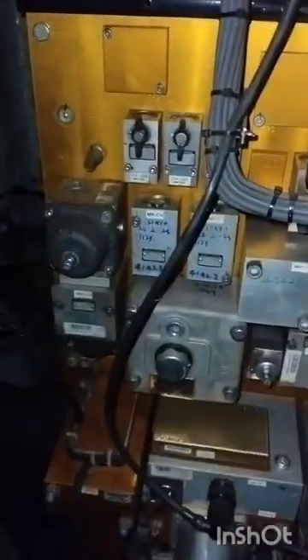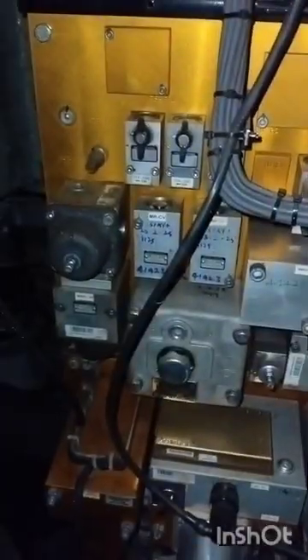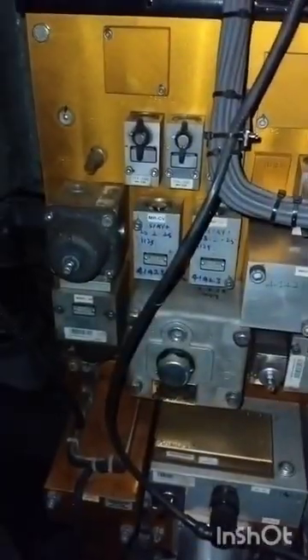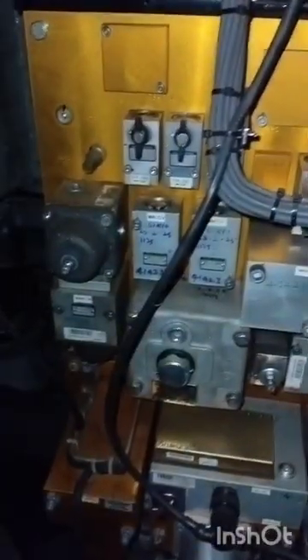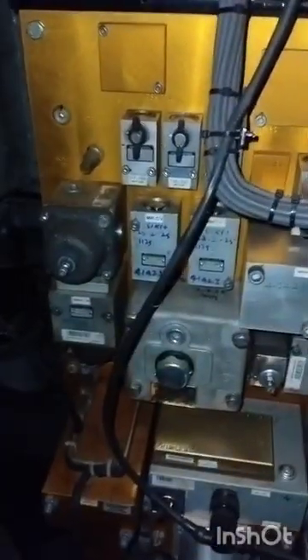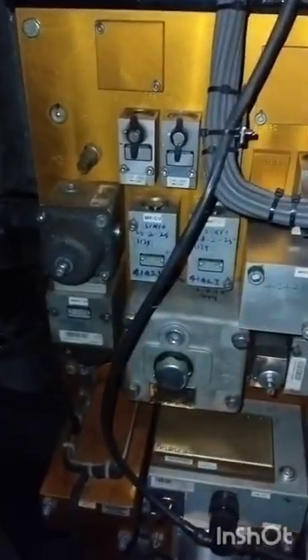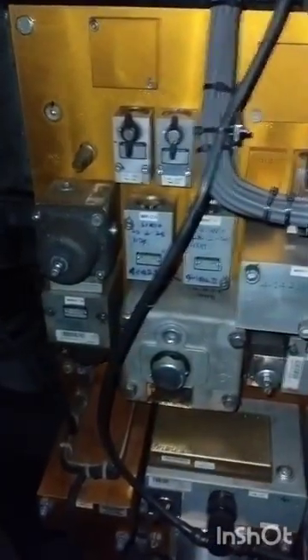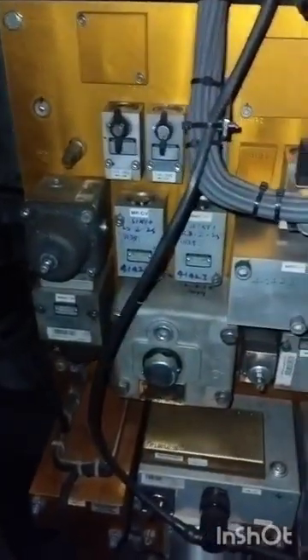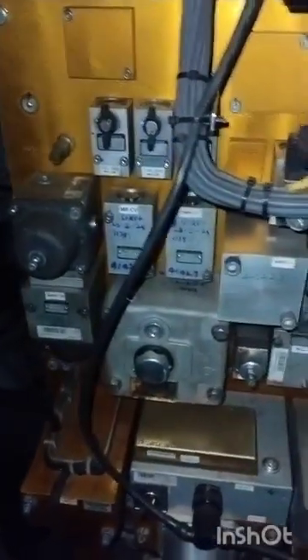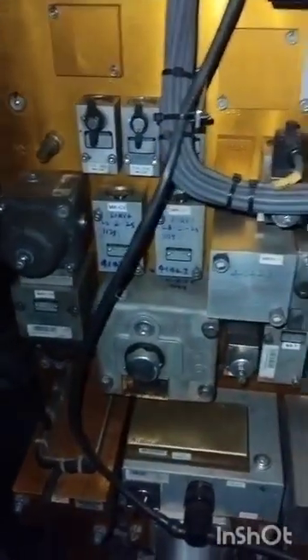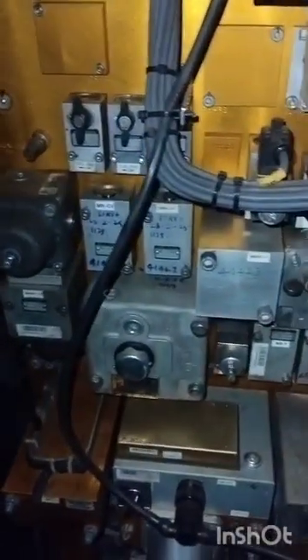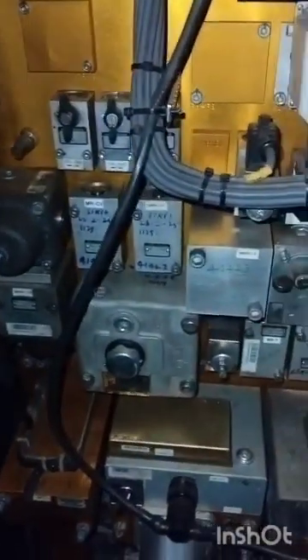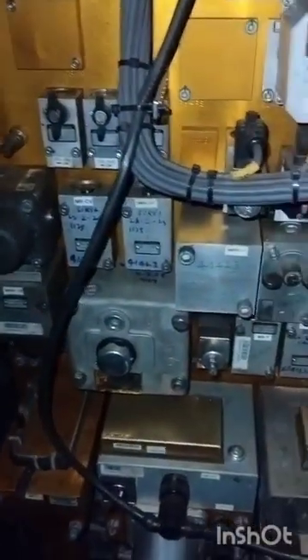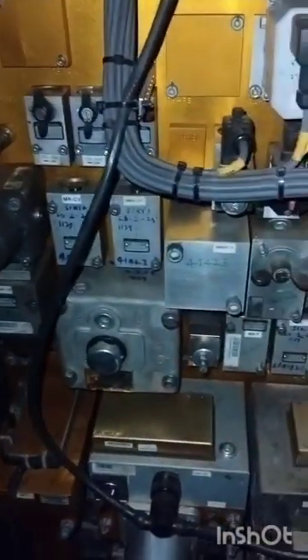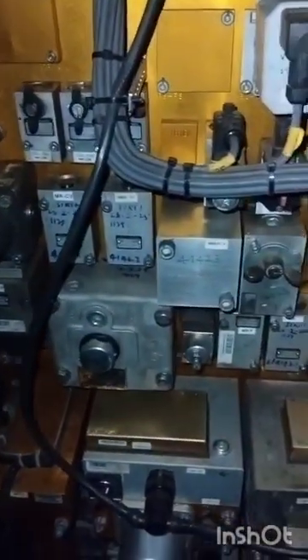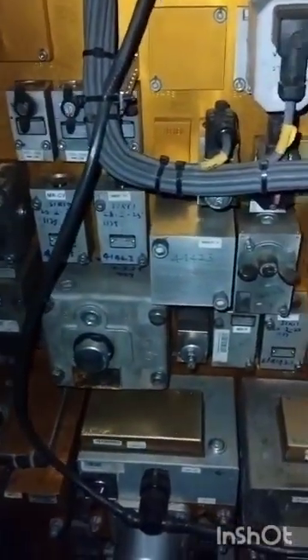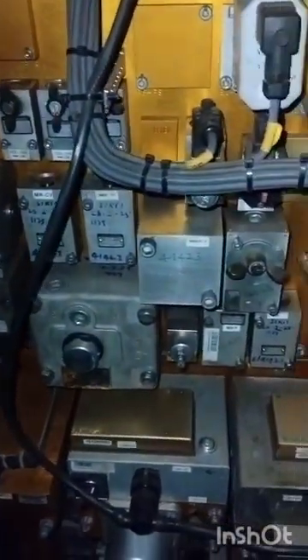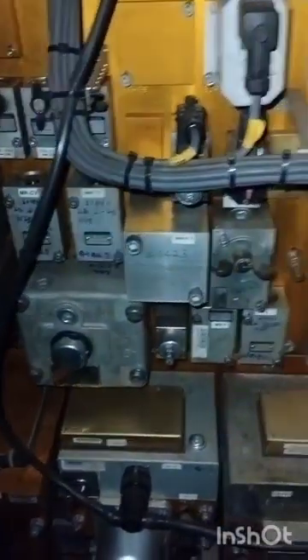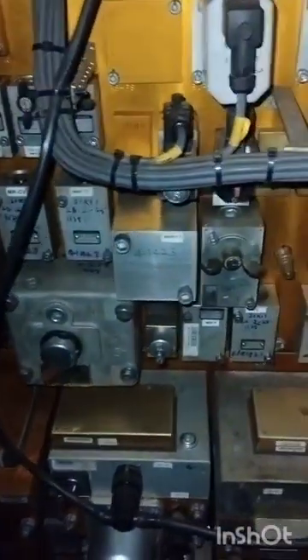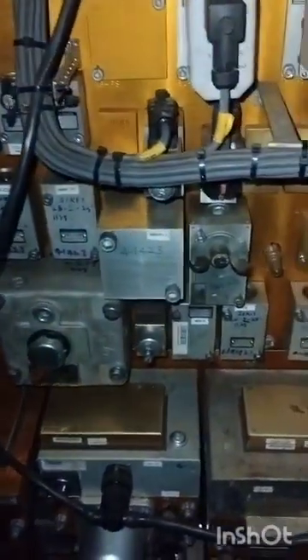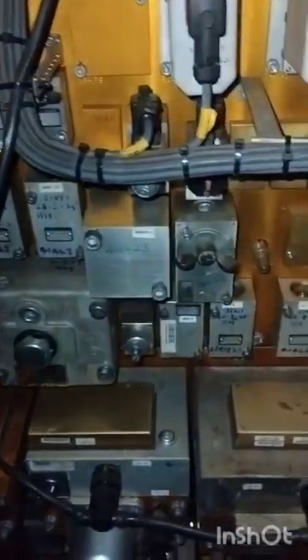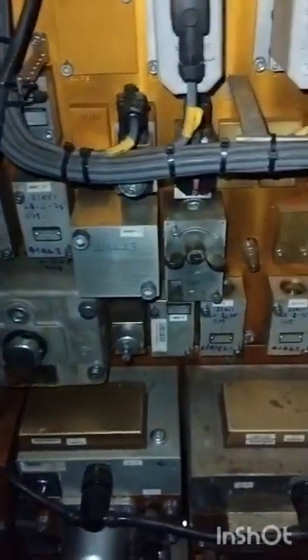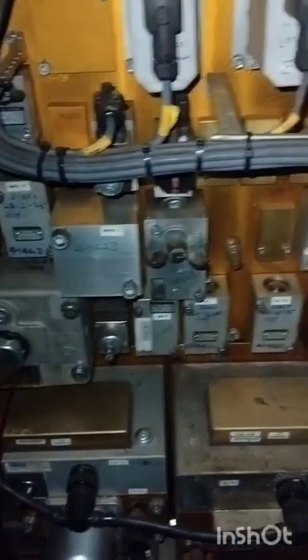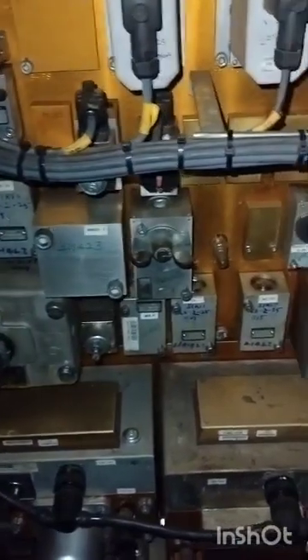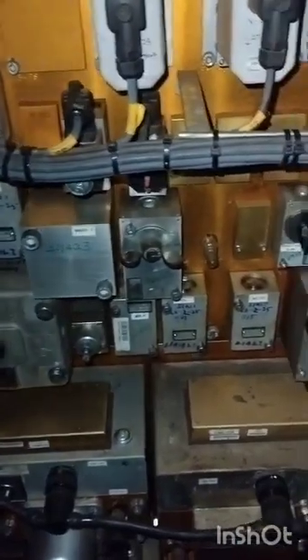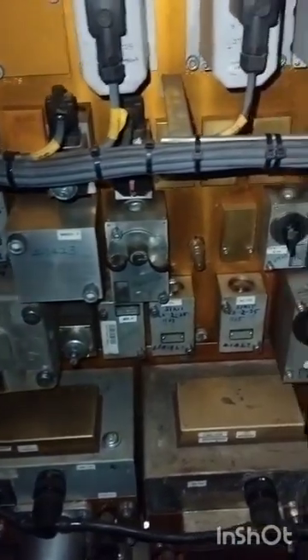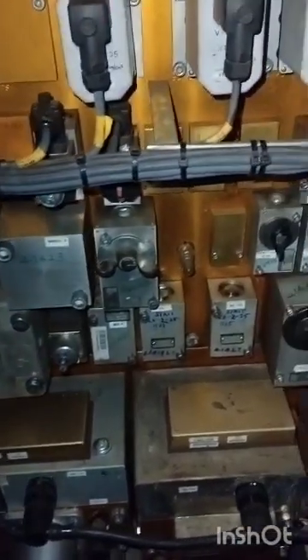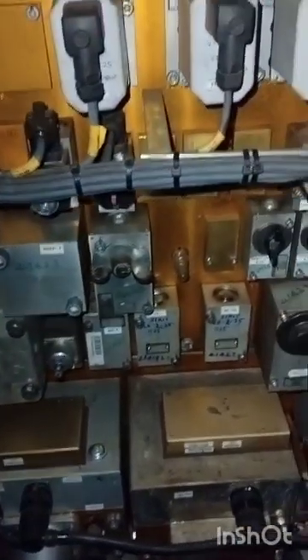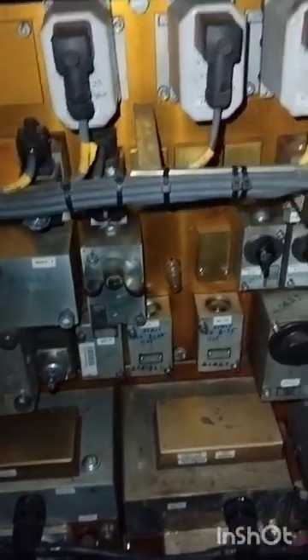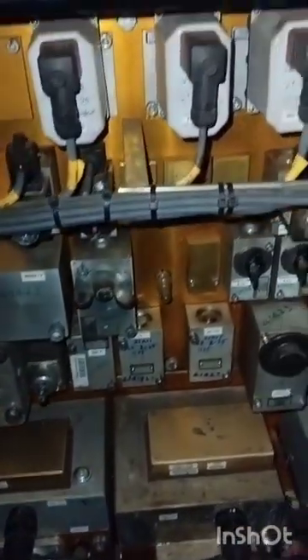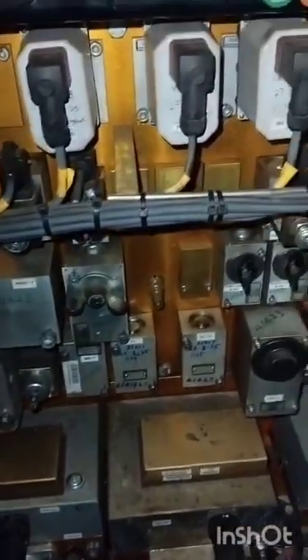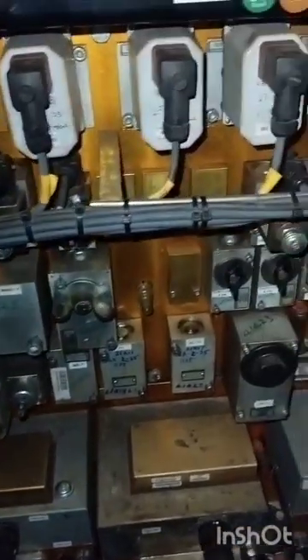Now the overall view of the auxiliary manifold. It has various requirements that will be explained.